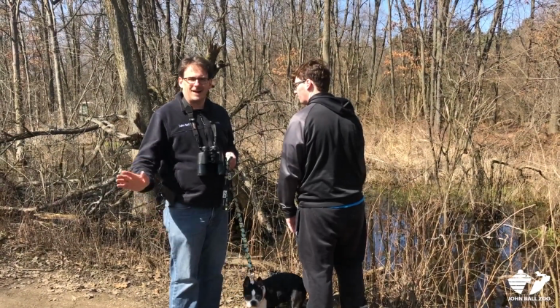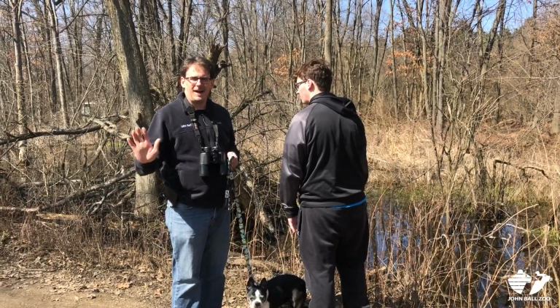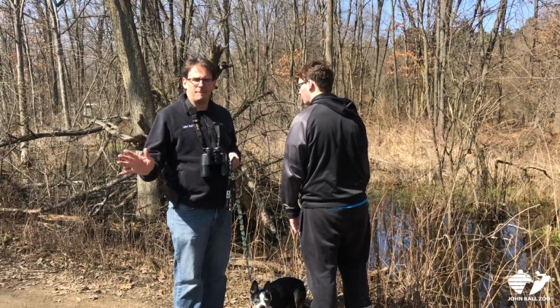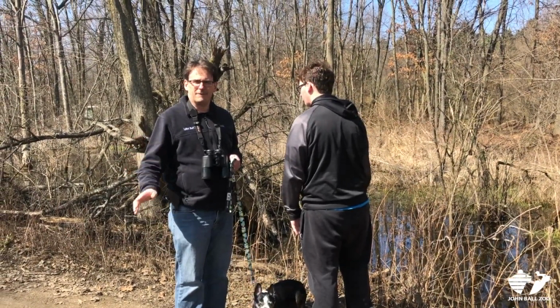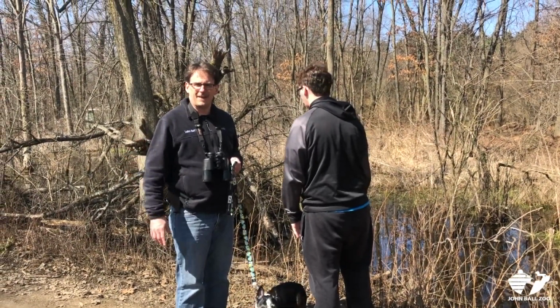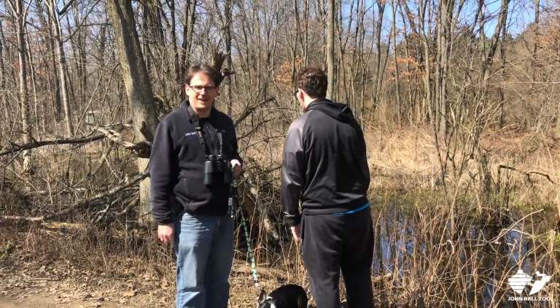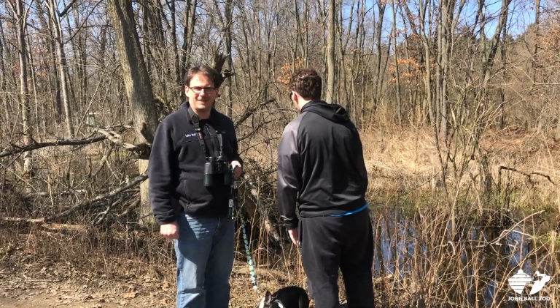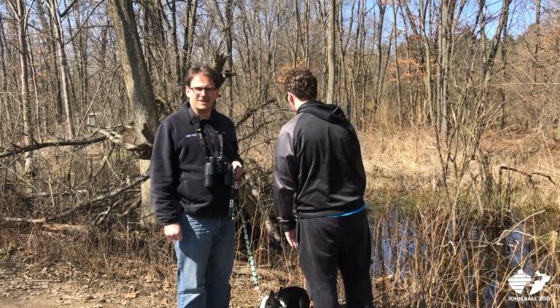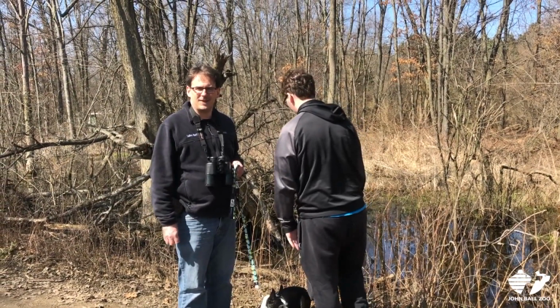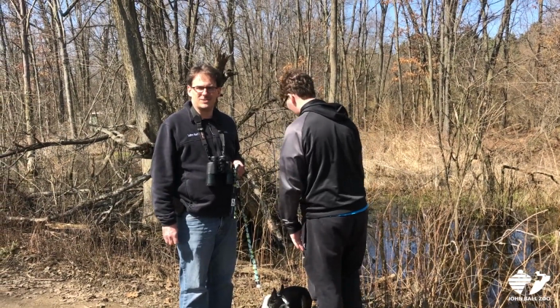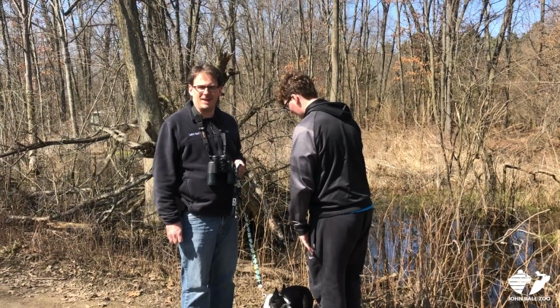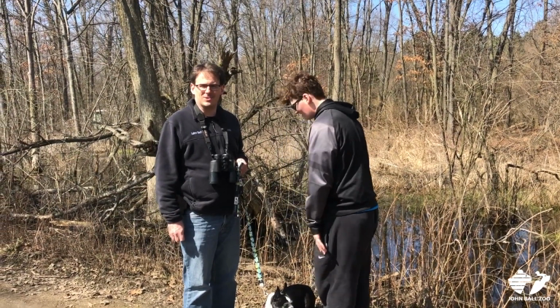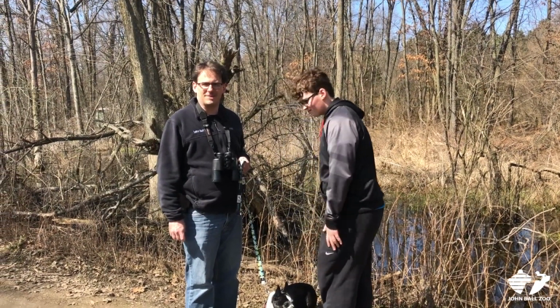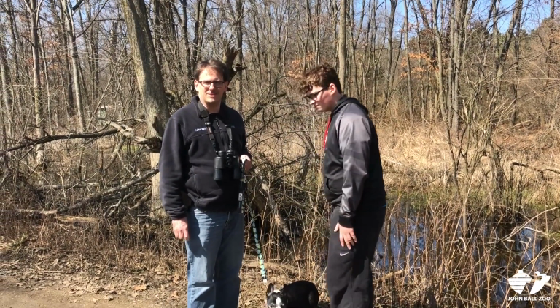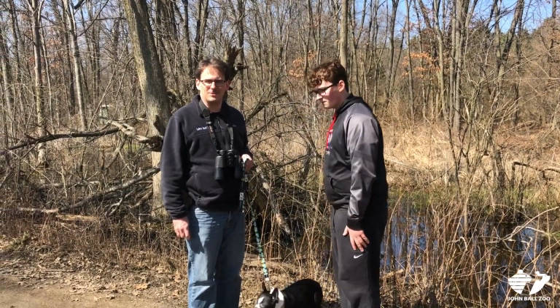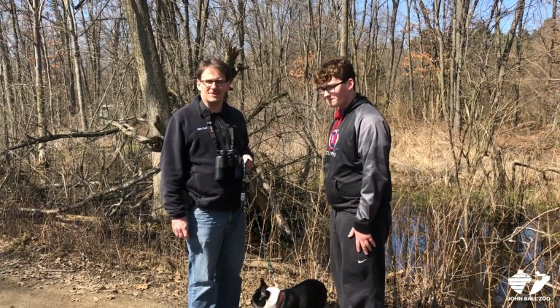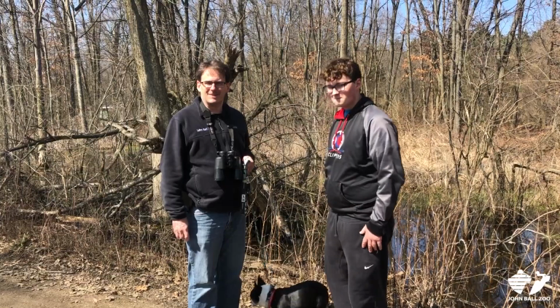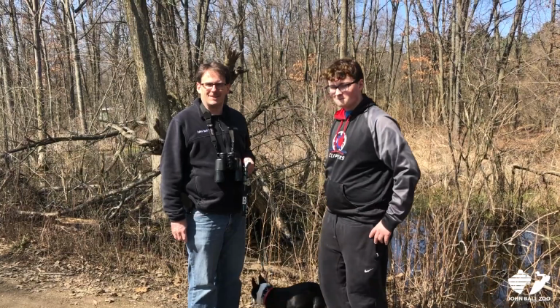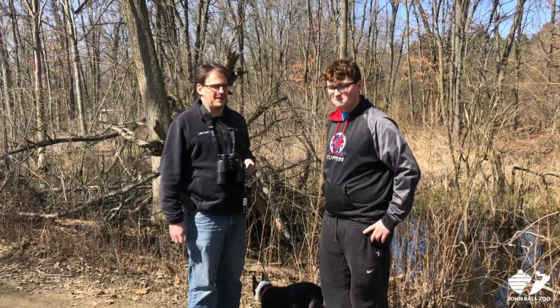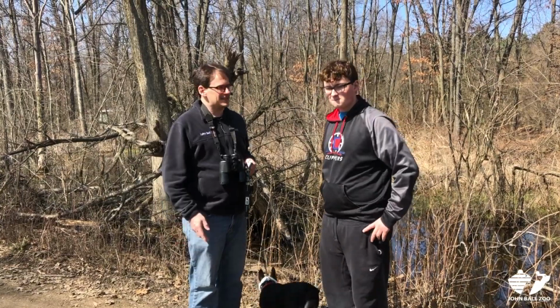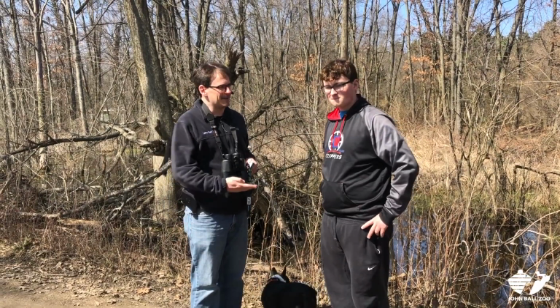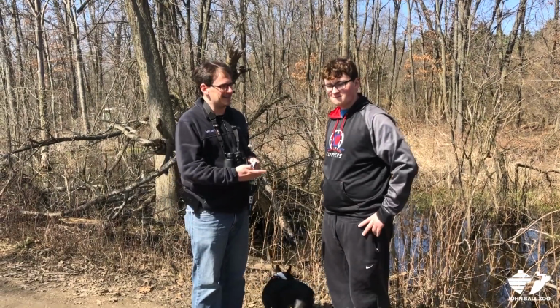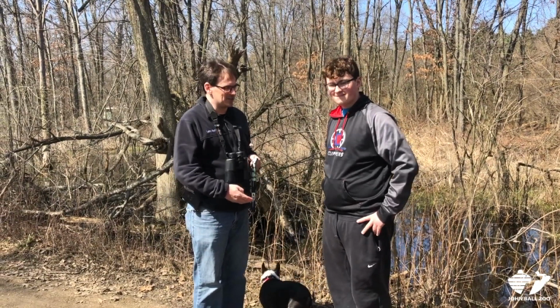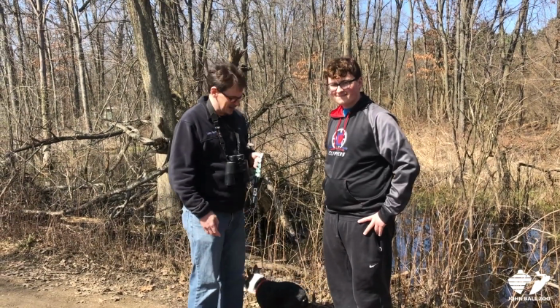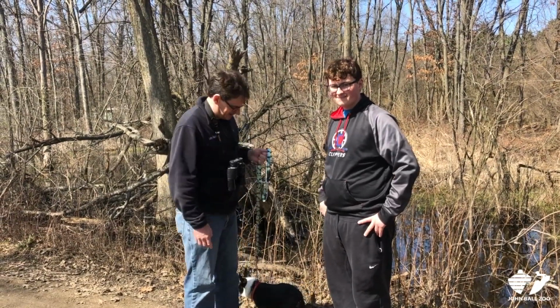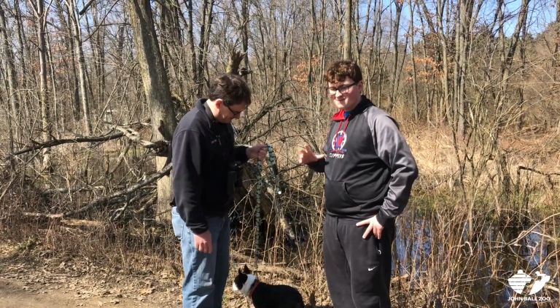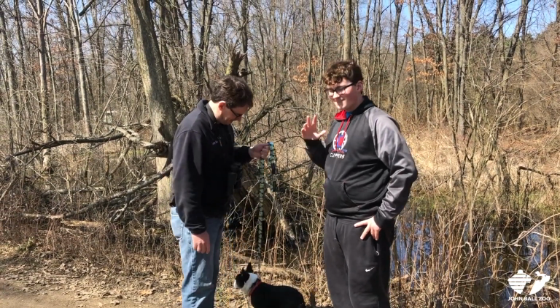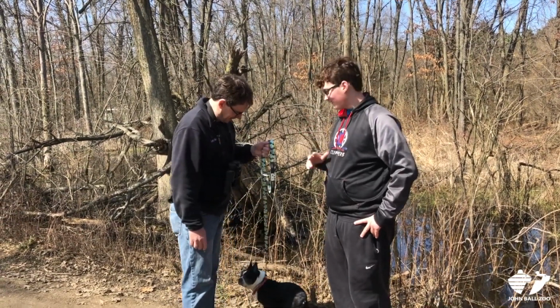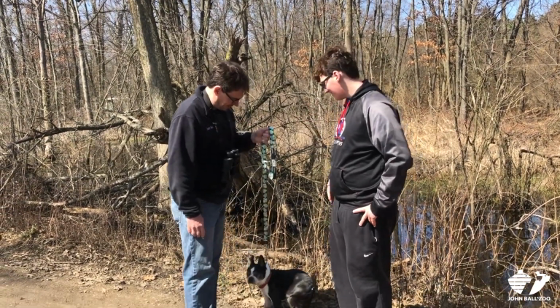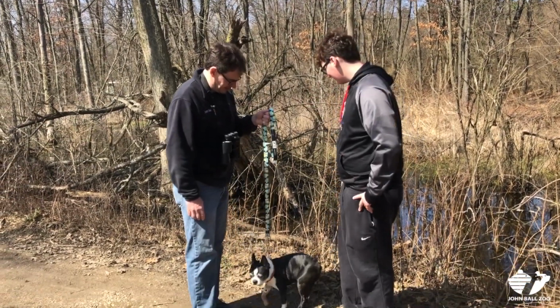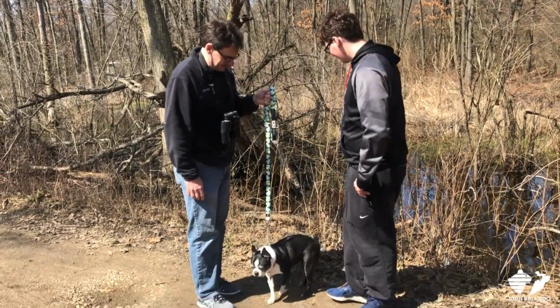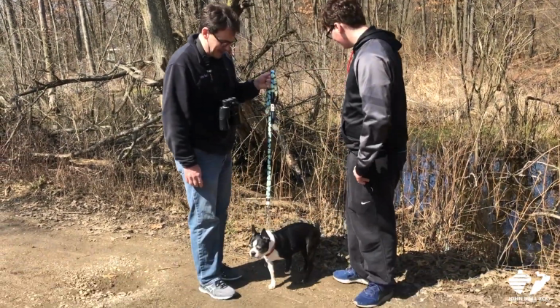Hi, Bill Flanagan, Conservation Manager at the Zoo, and this is my son Sean and our dog May.